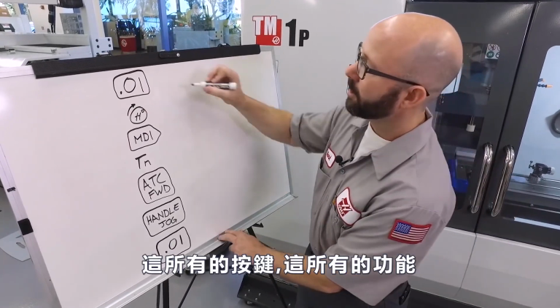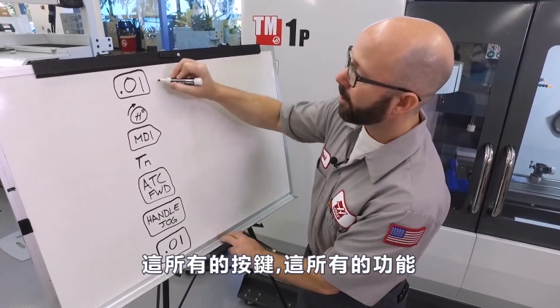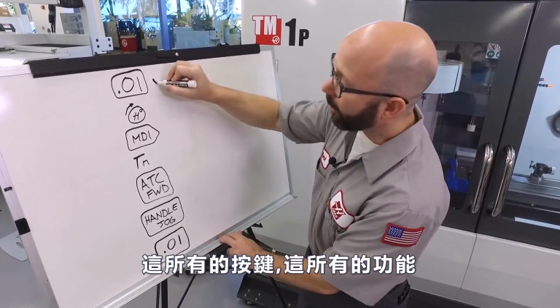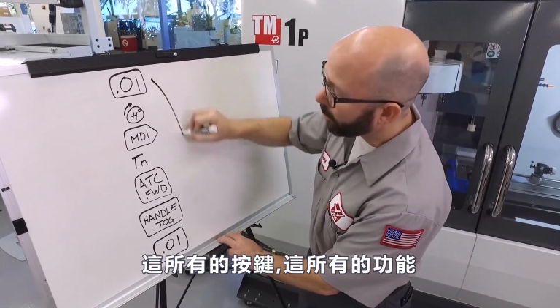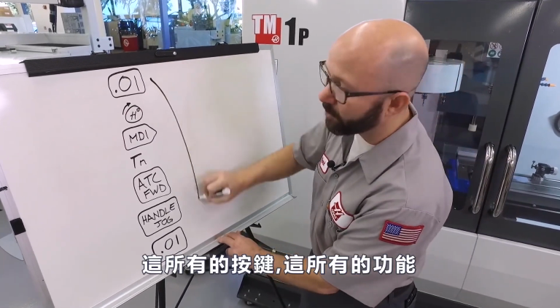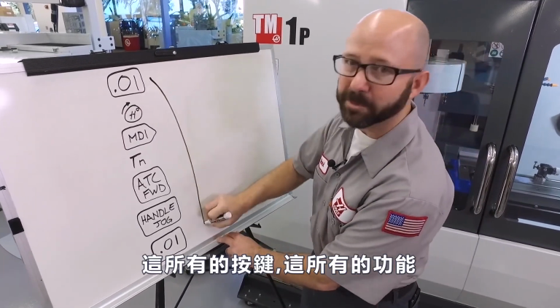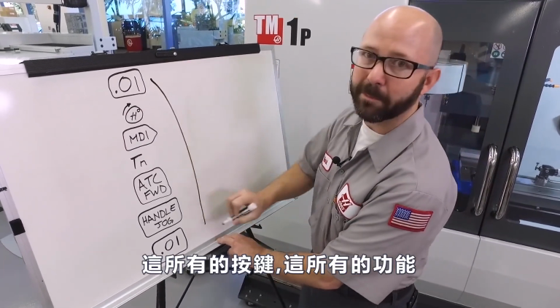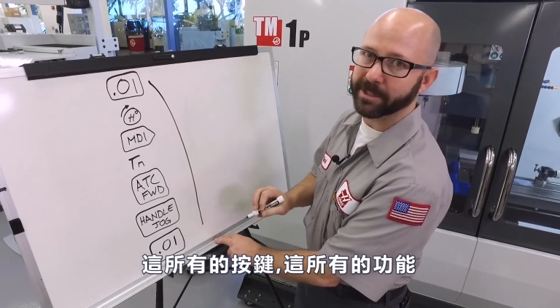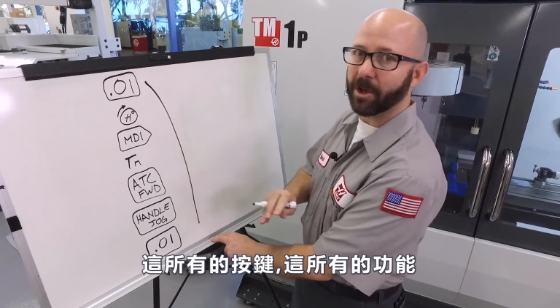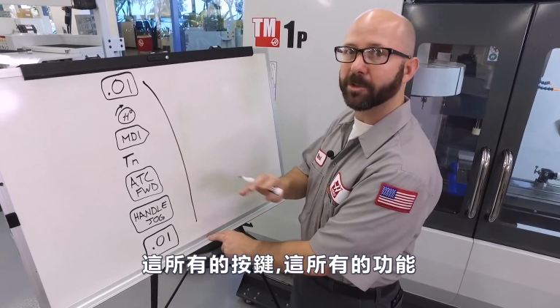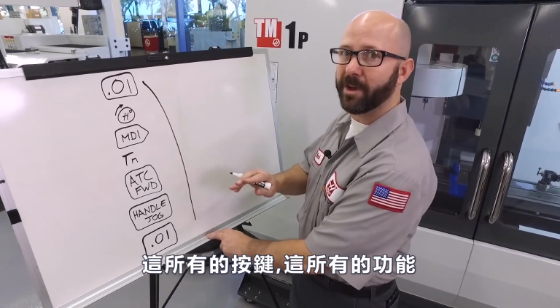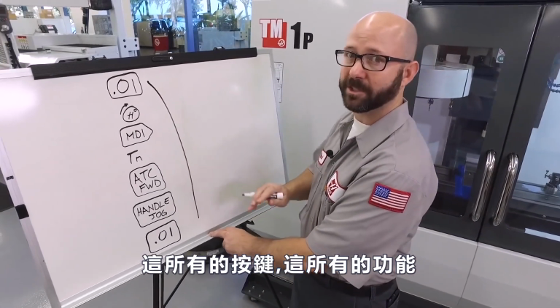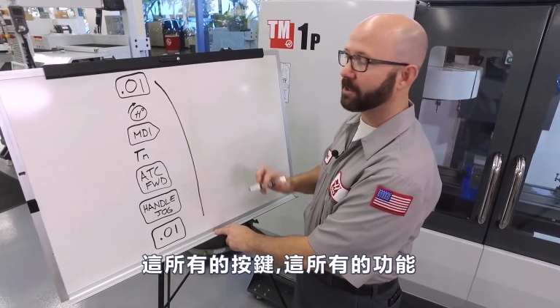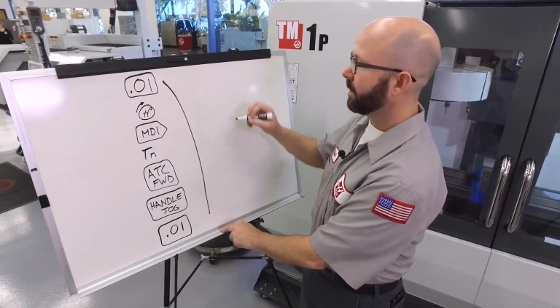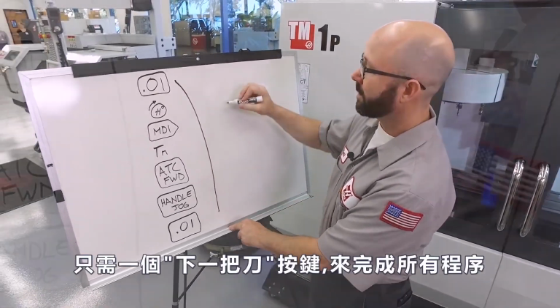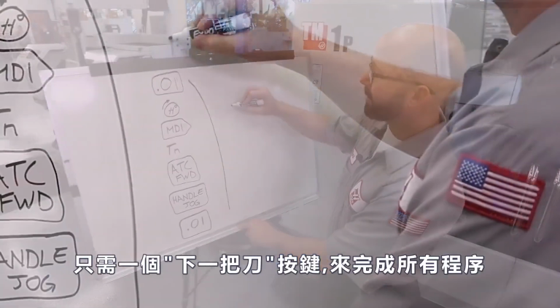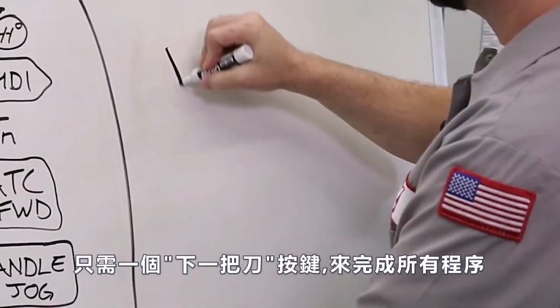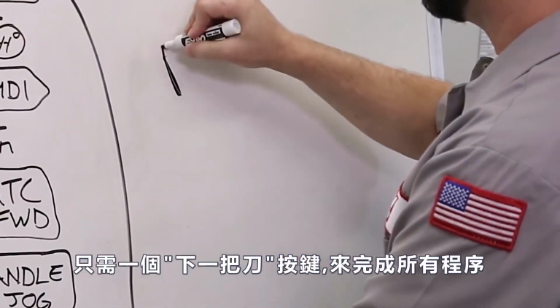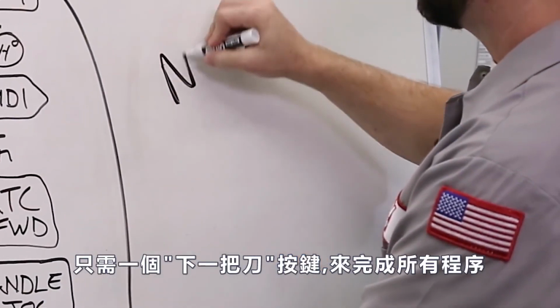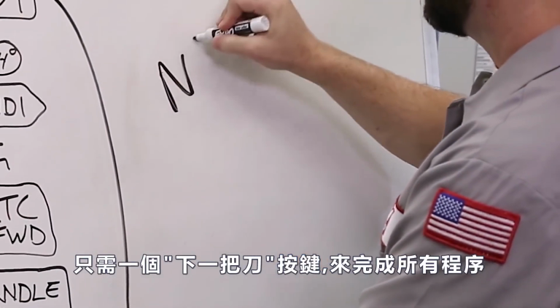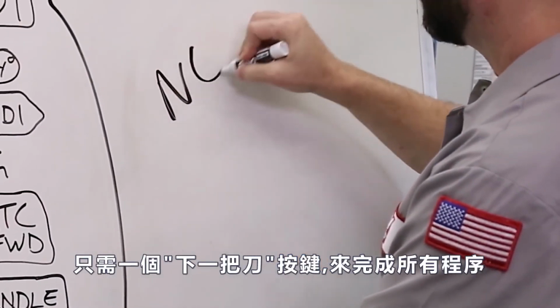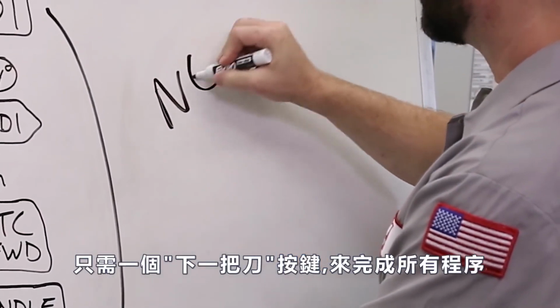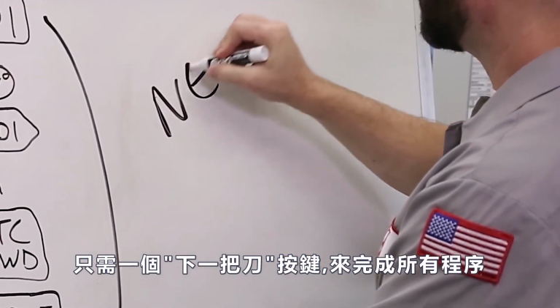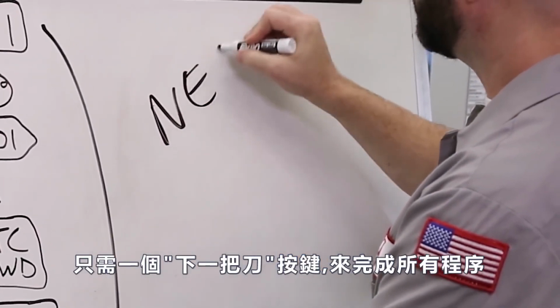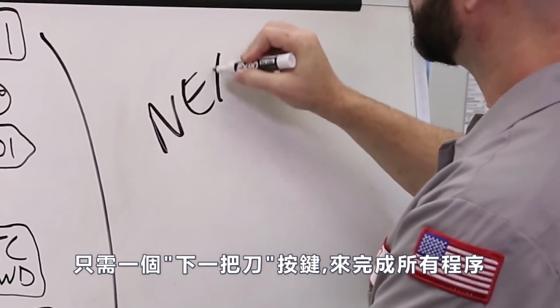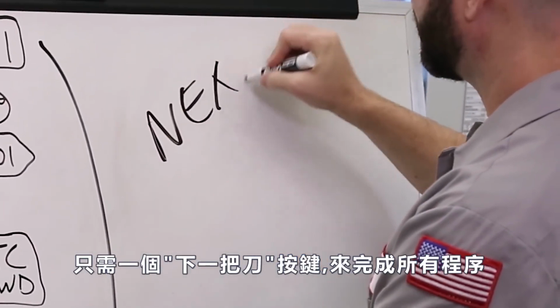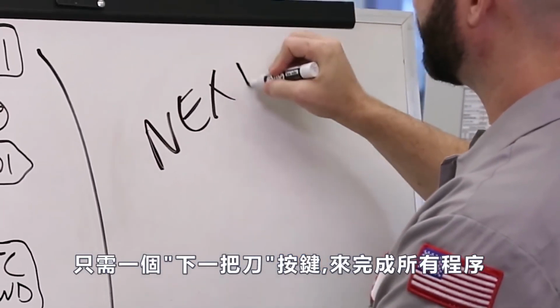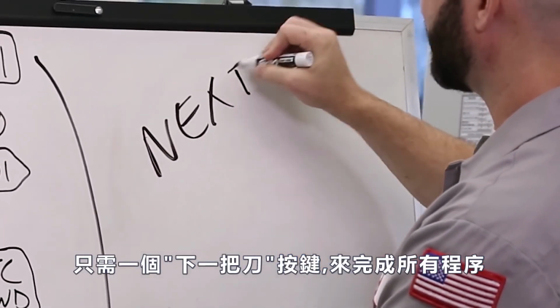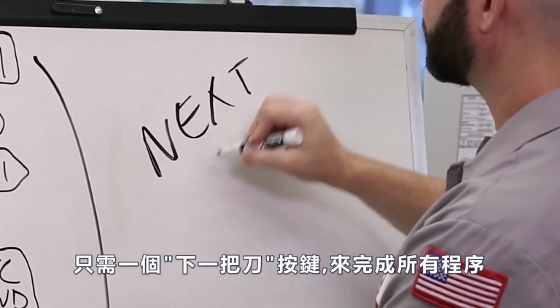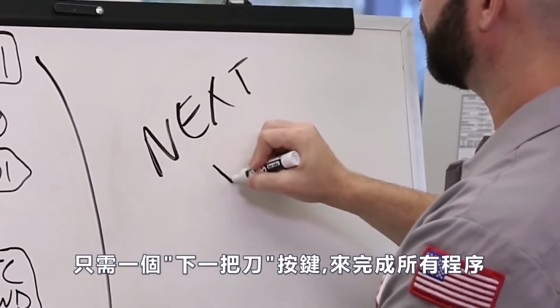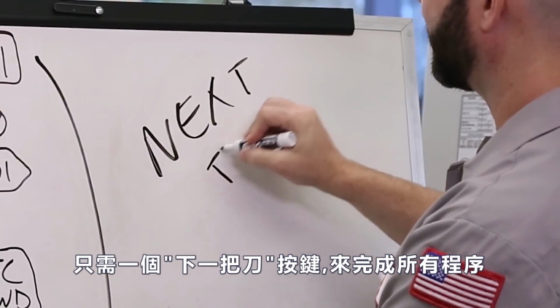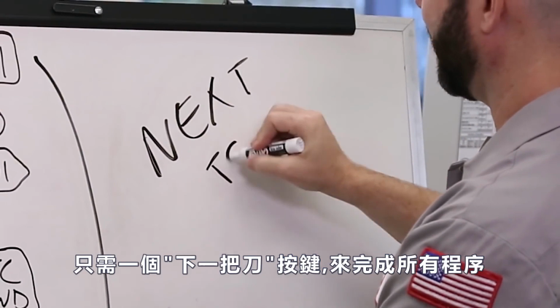Well all of those button presses, all those functions can be completed with a single push of the next tool key.